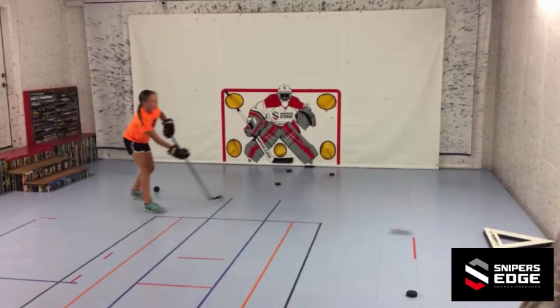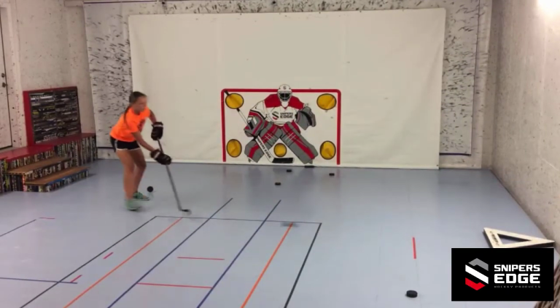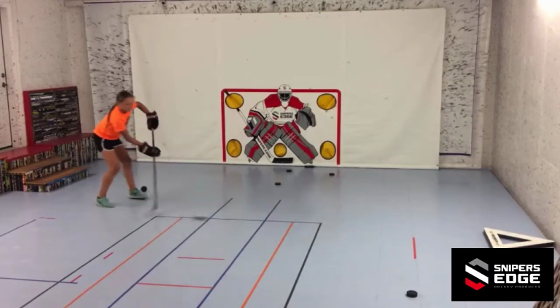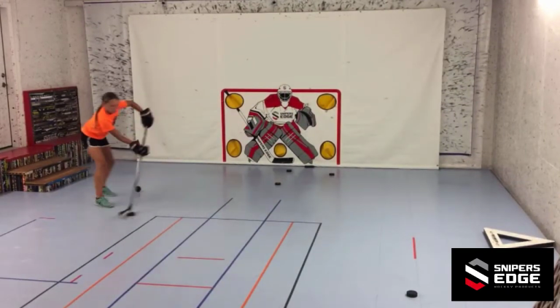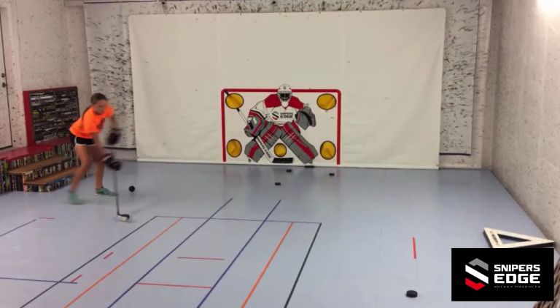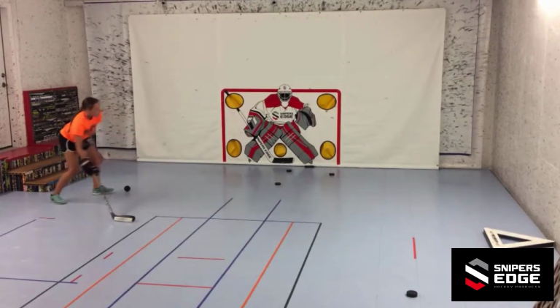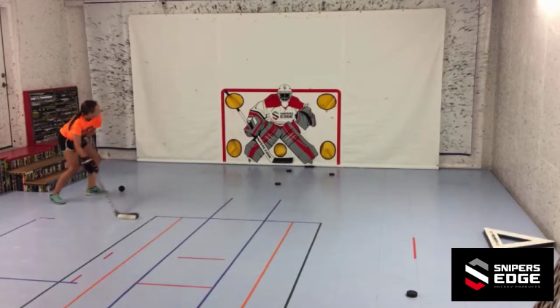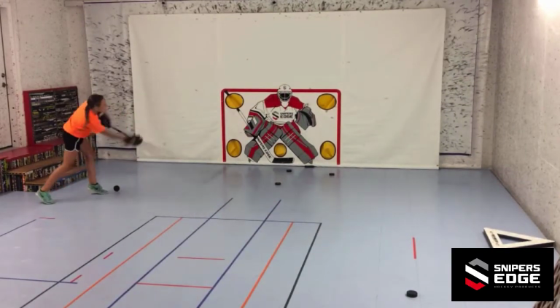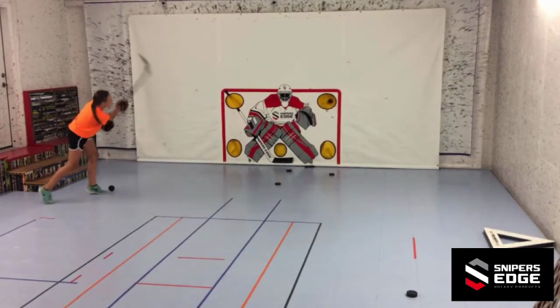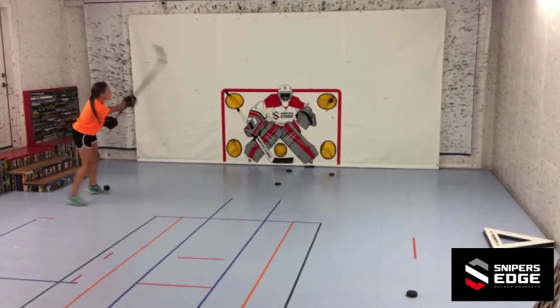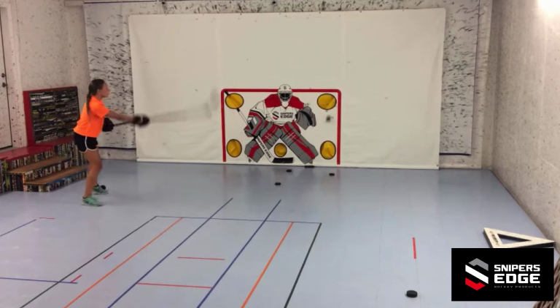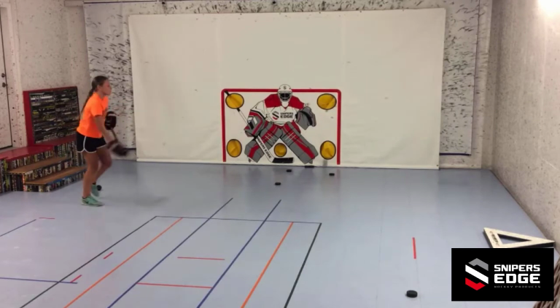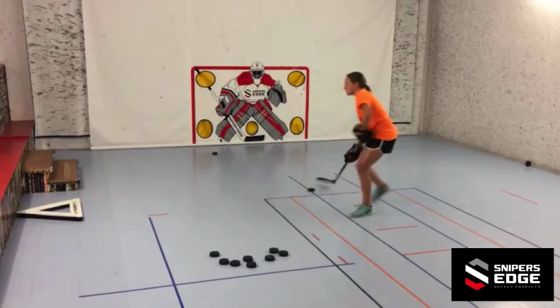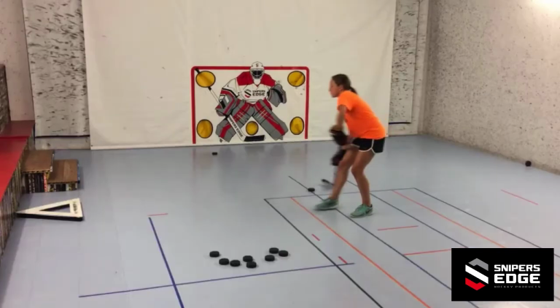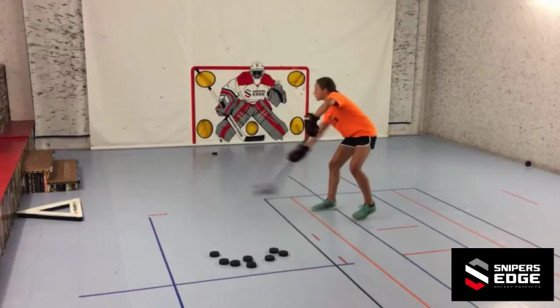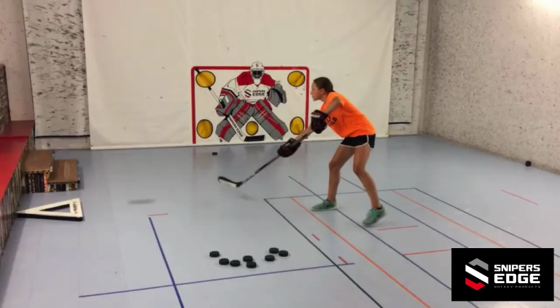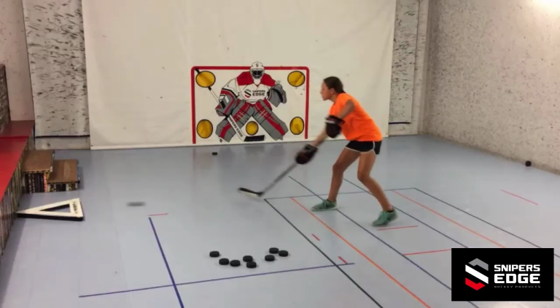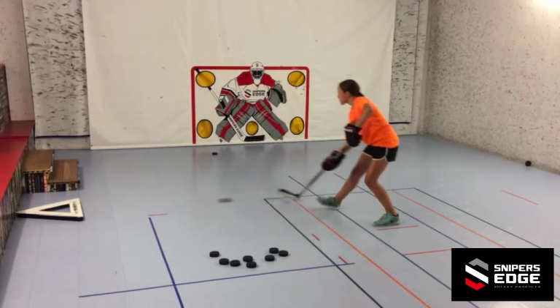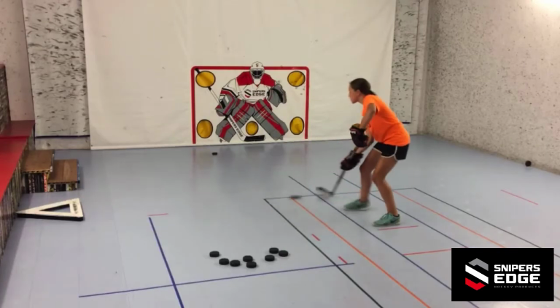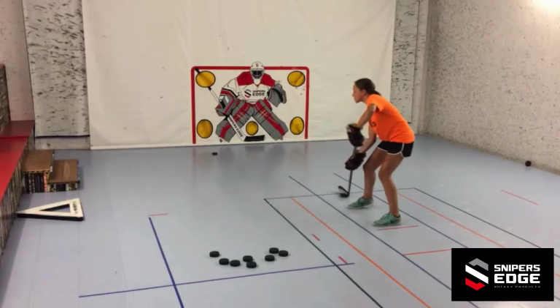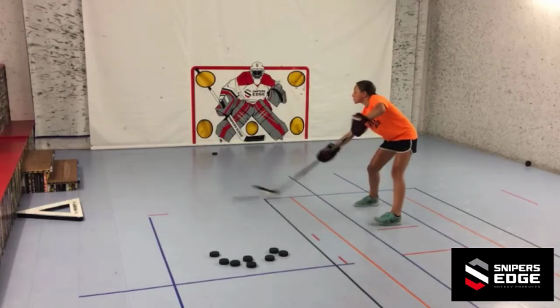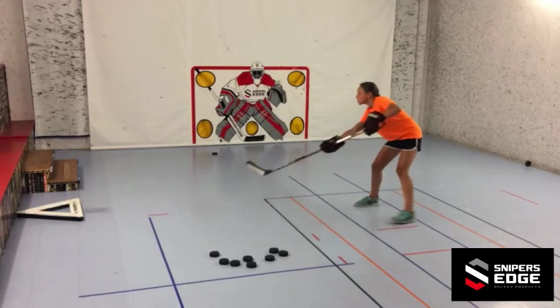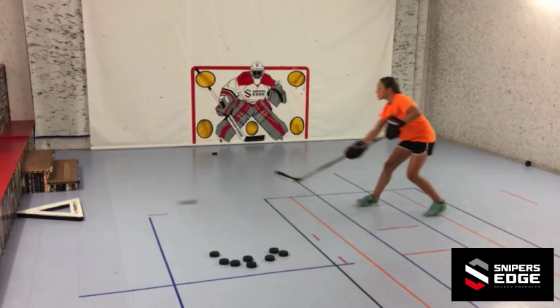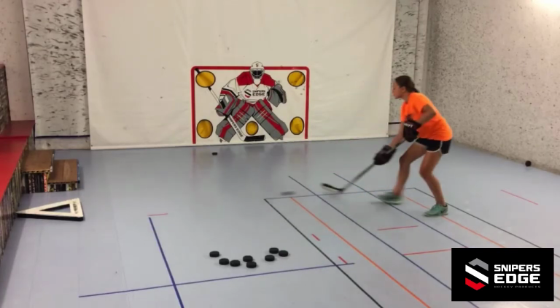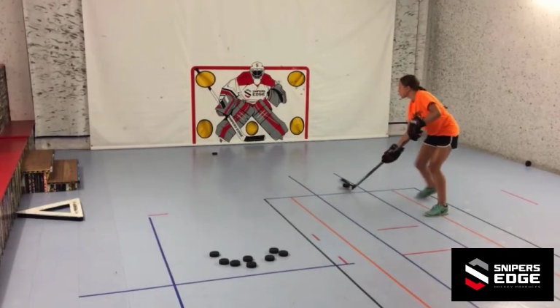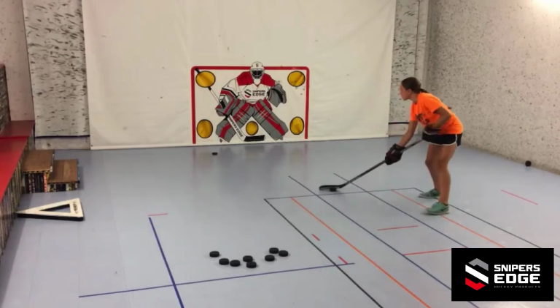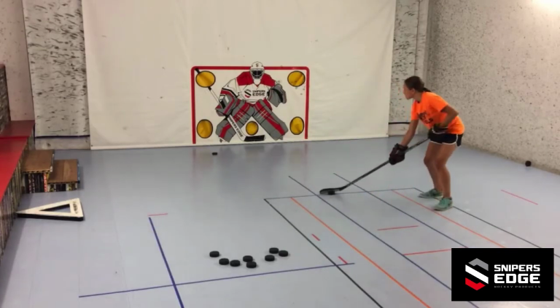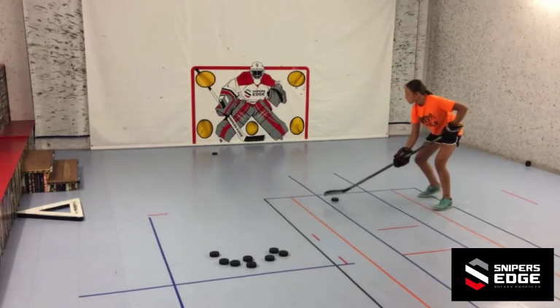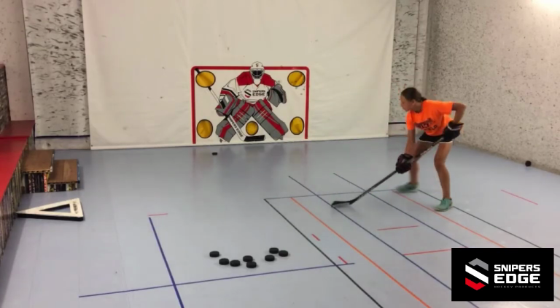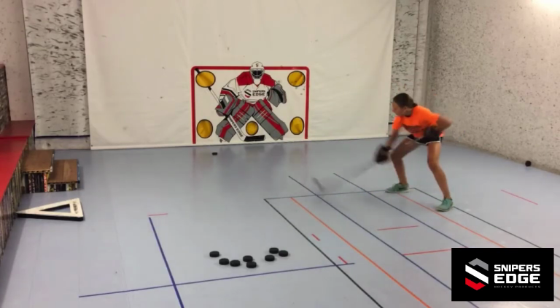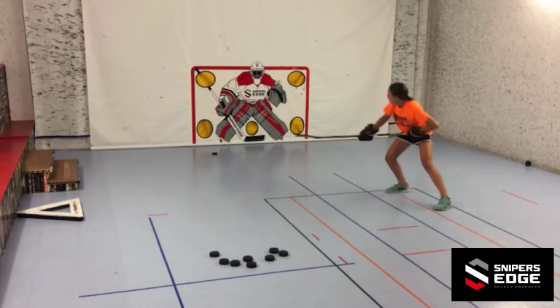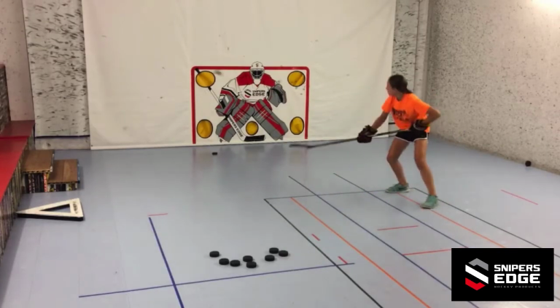Not to neglect the backhand, position the passmaster on the other side of the room, do the same thing, but now end with a backhand shot.